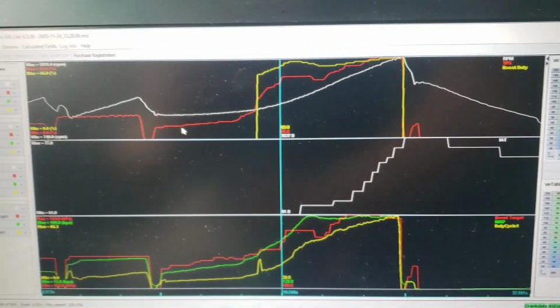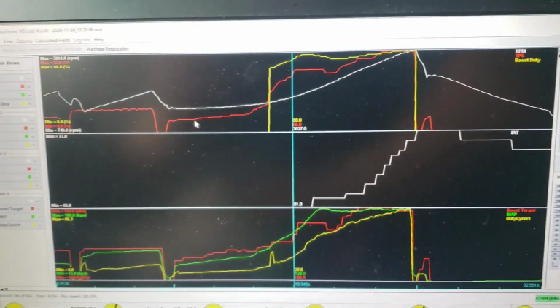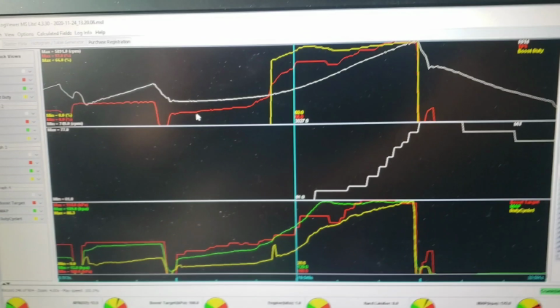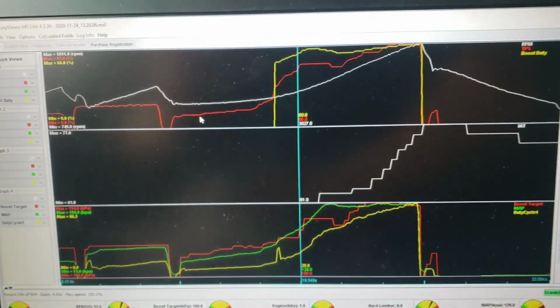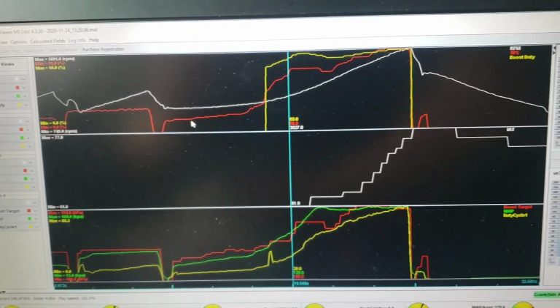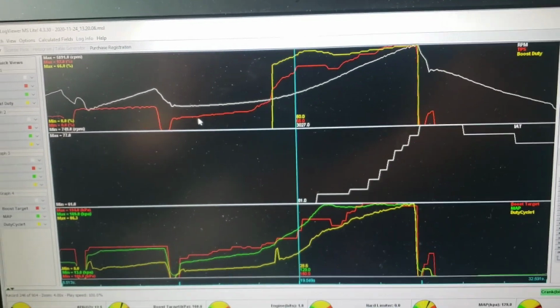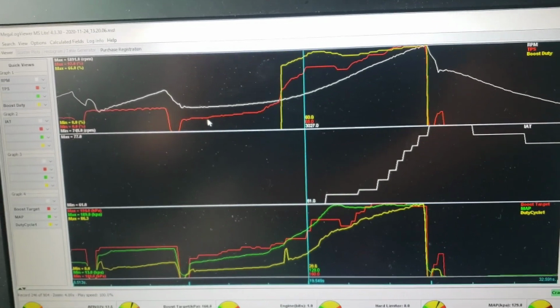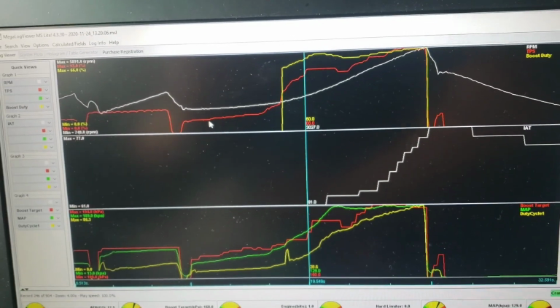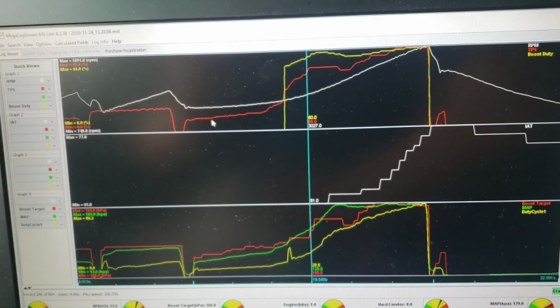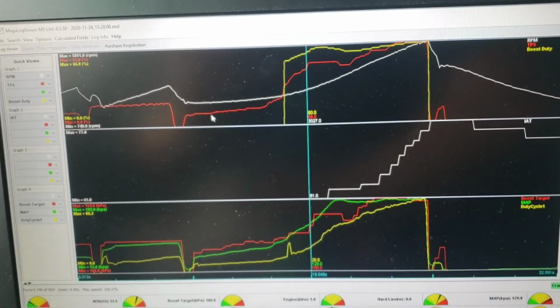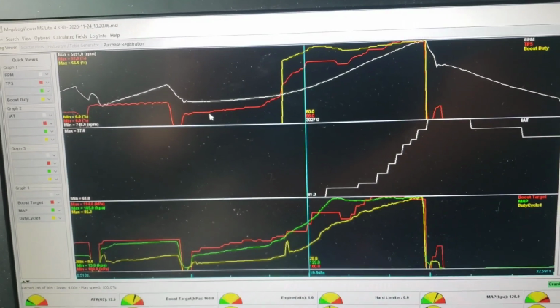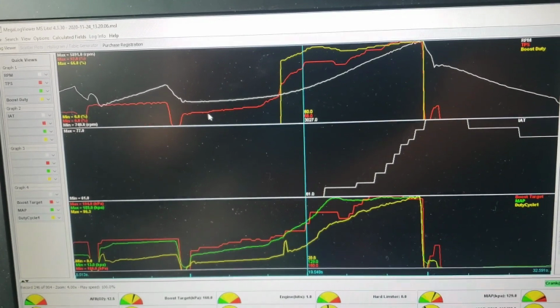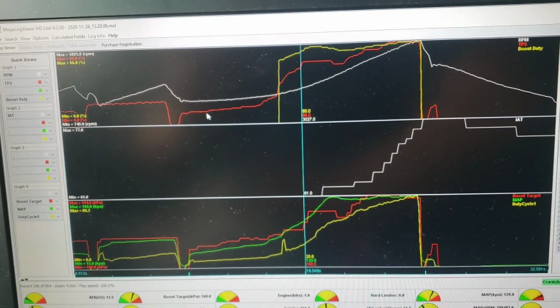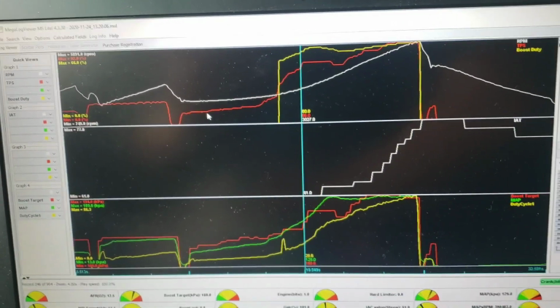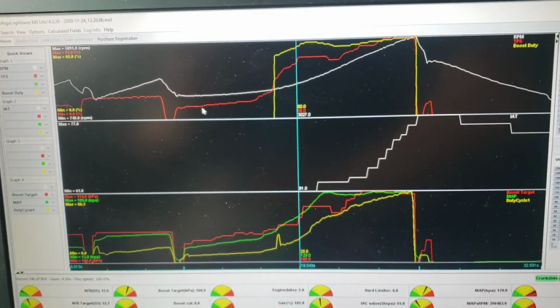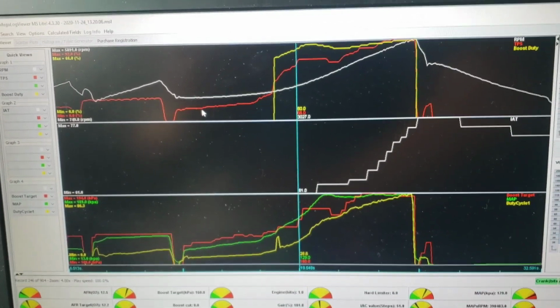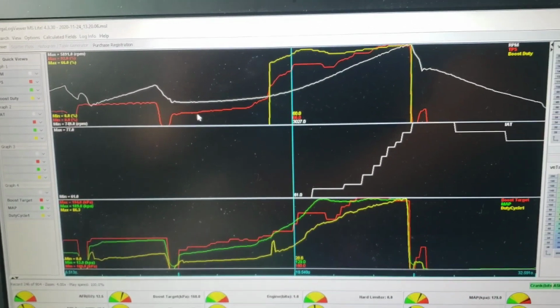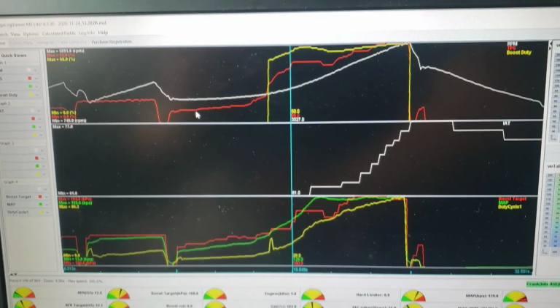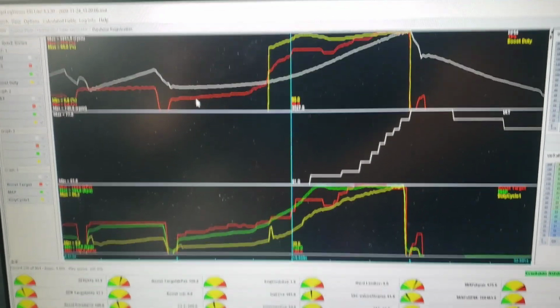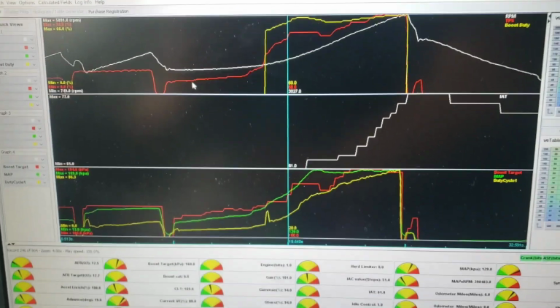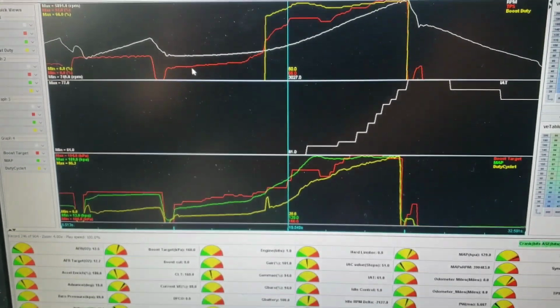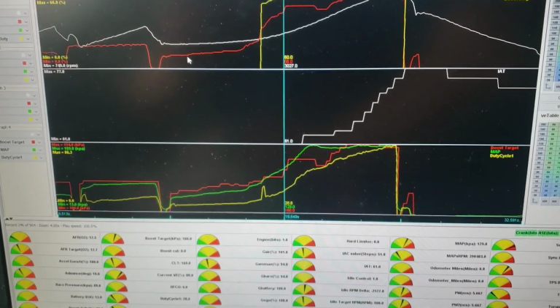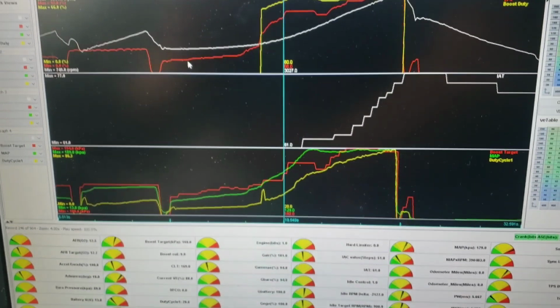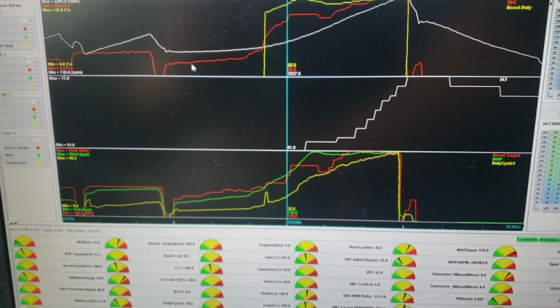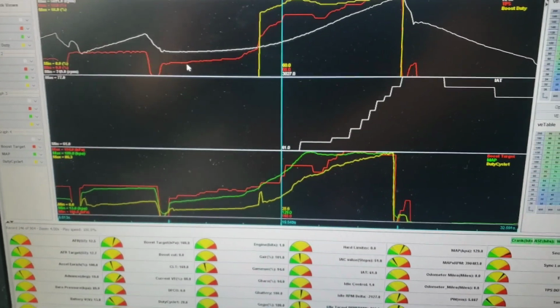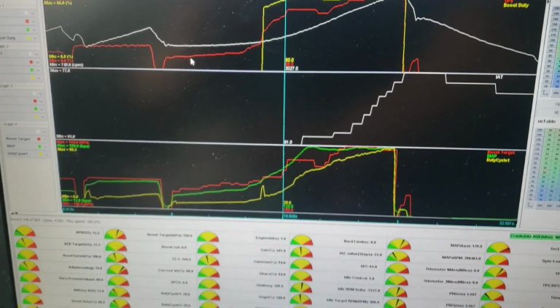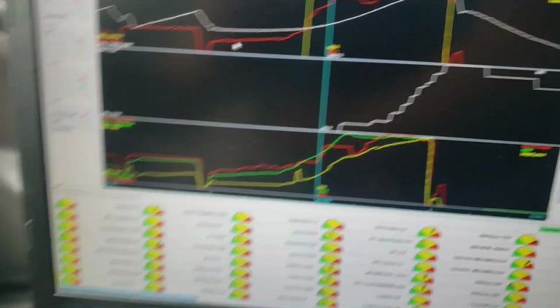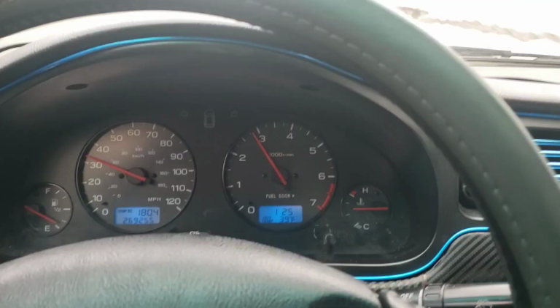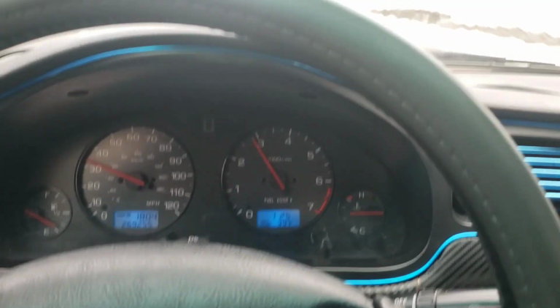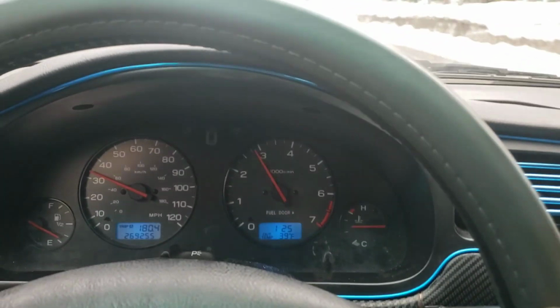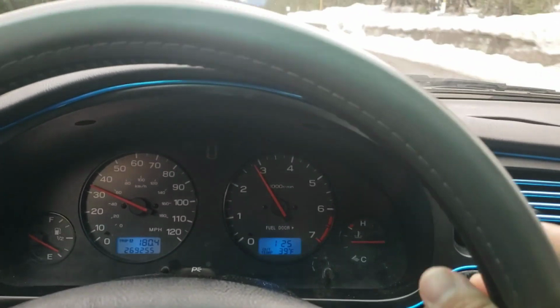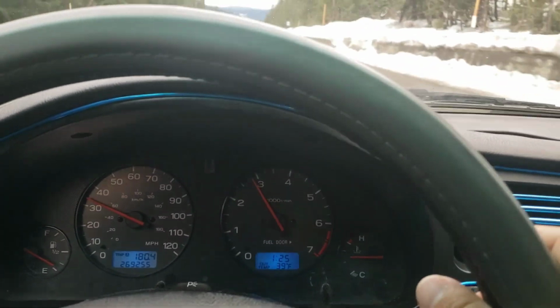Let's go back to 3,000 RPM — that was 5.8 psi, which was 129 kpa. I'm going to pull a little timing there and then do that pull again, and hopefully that should clean it up.